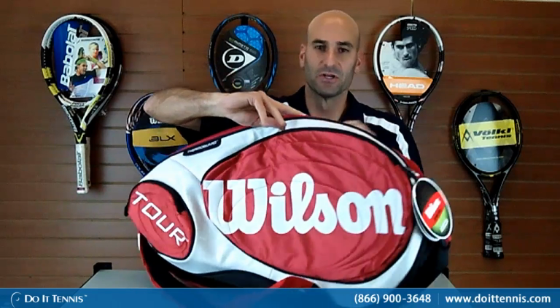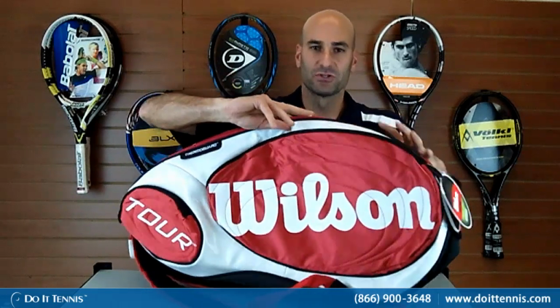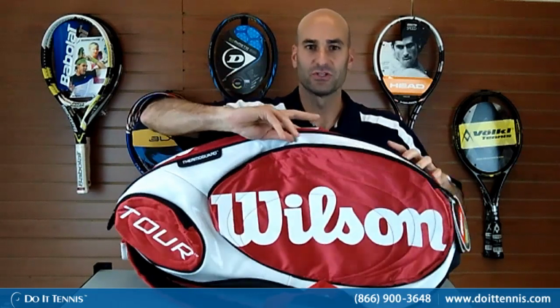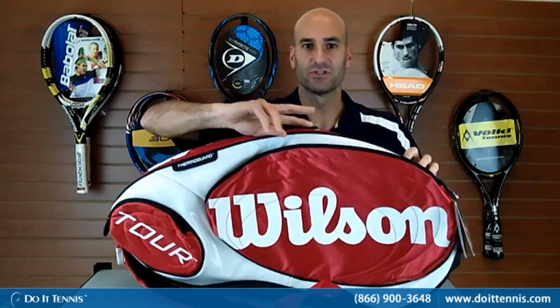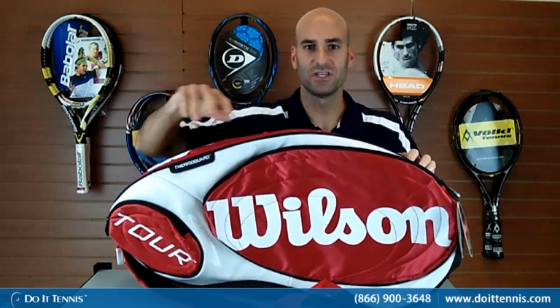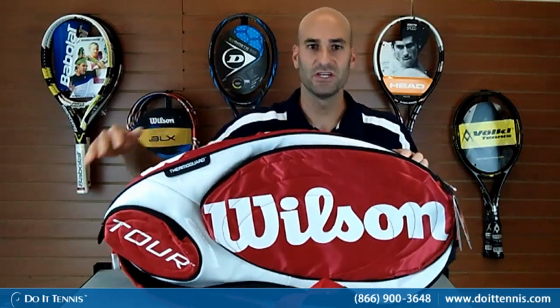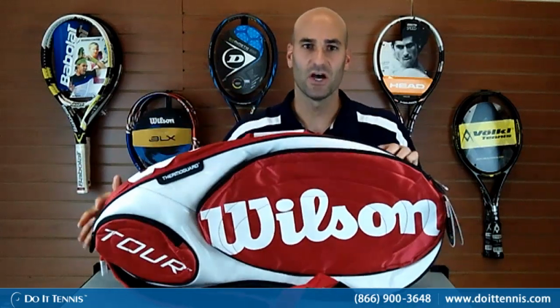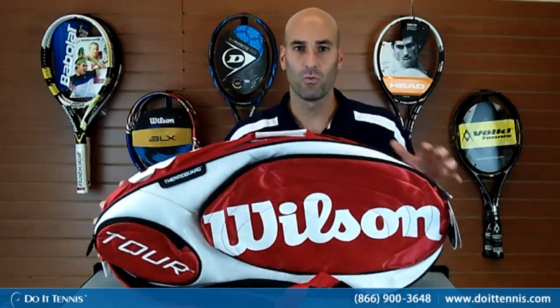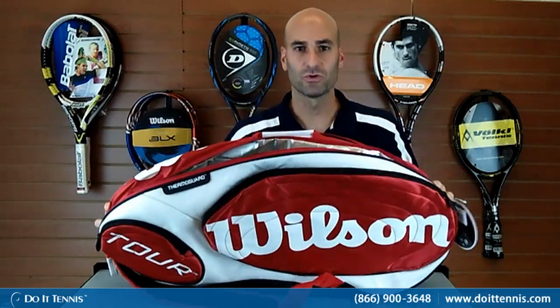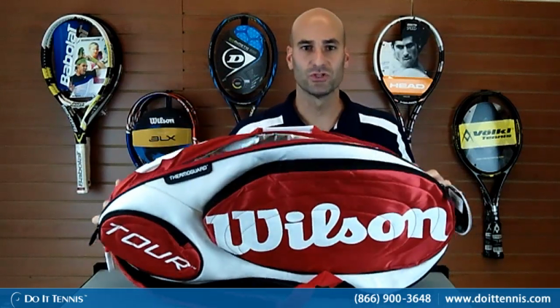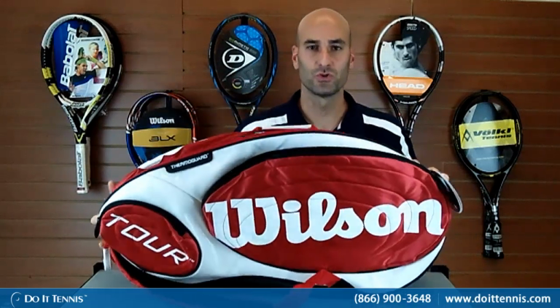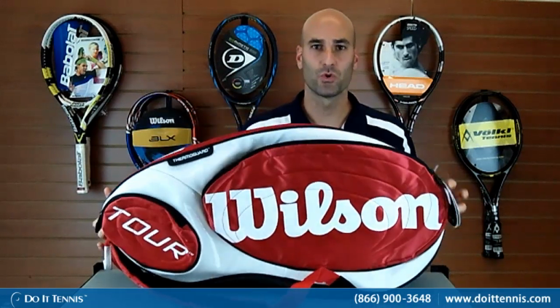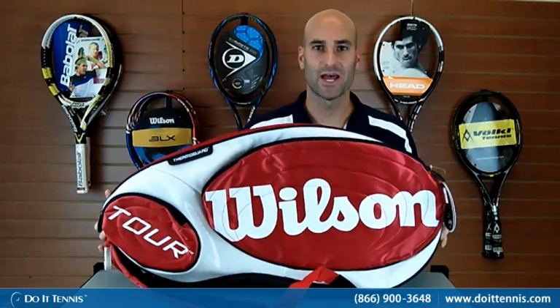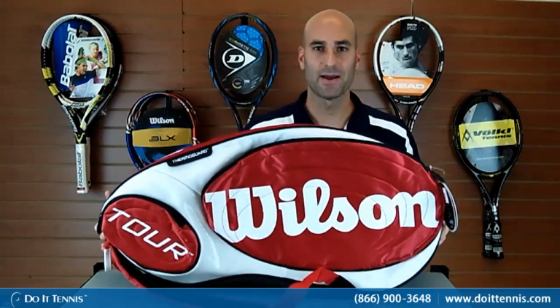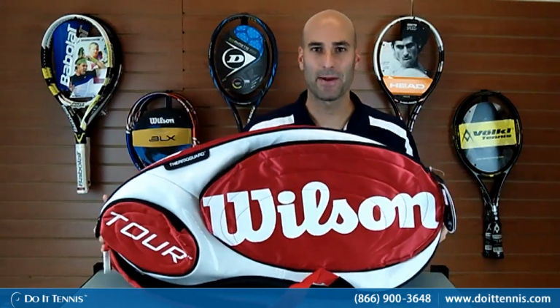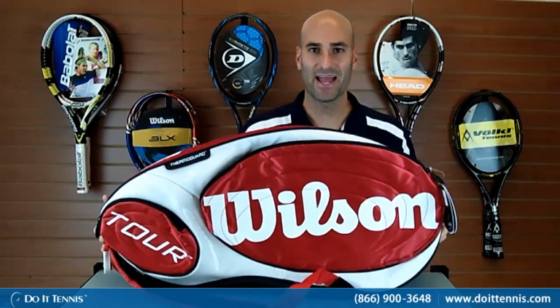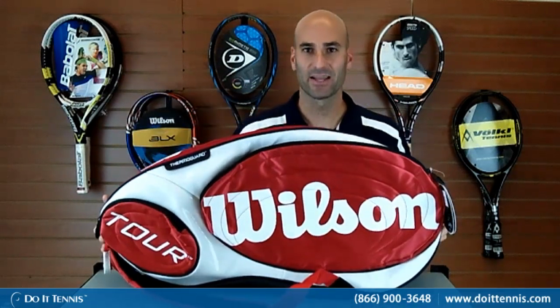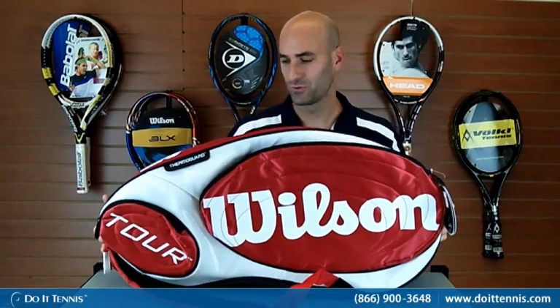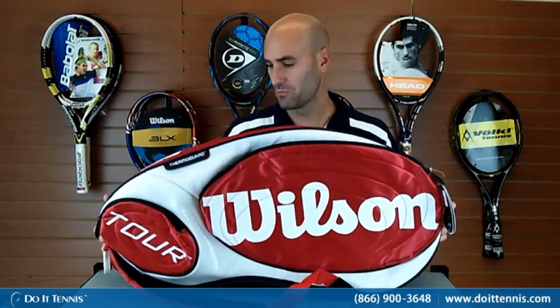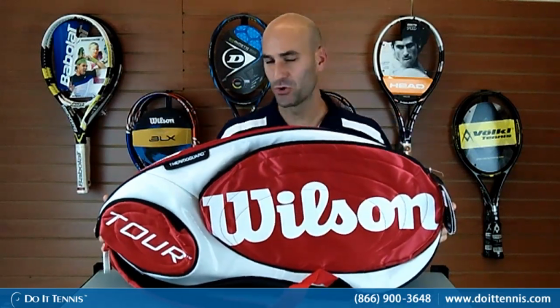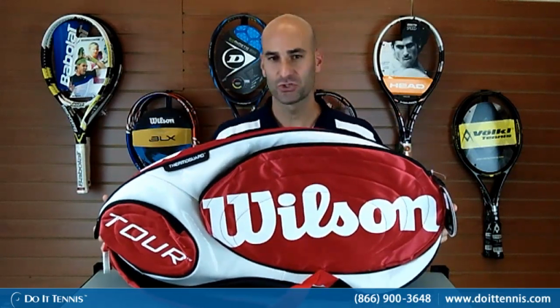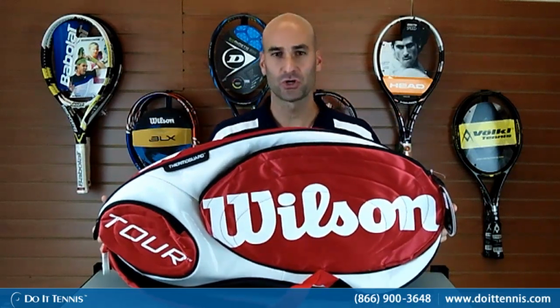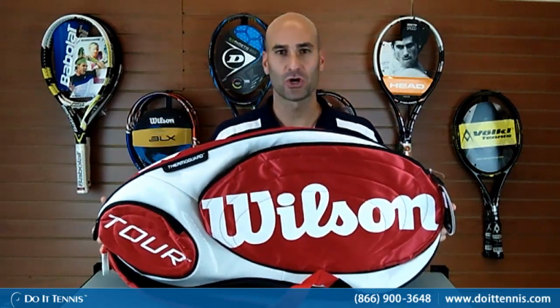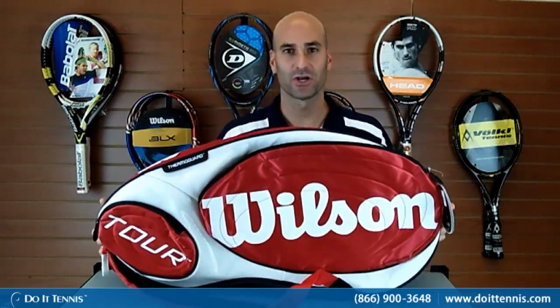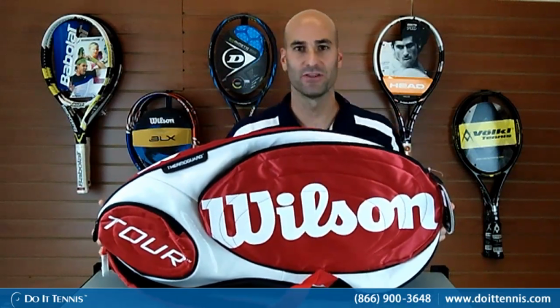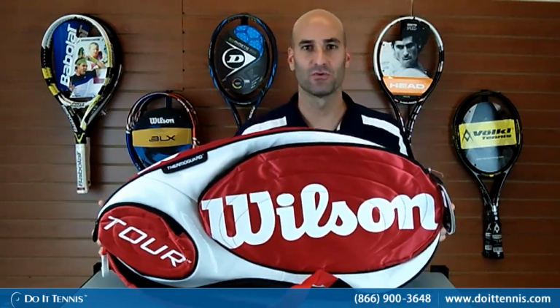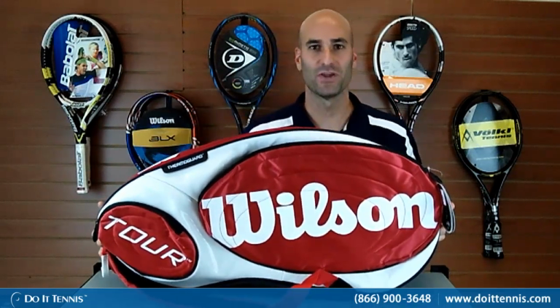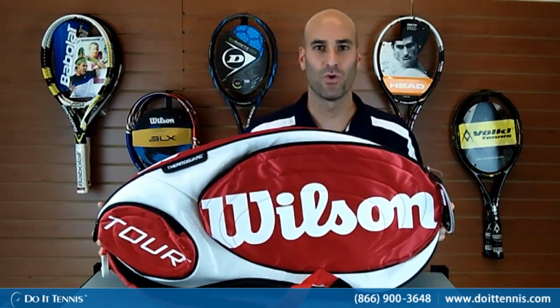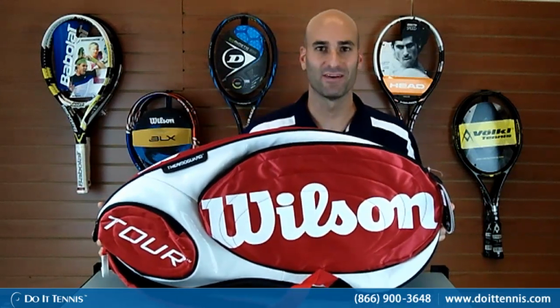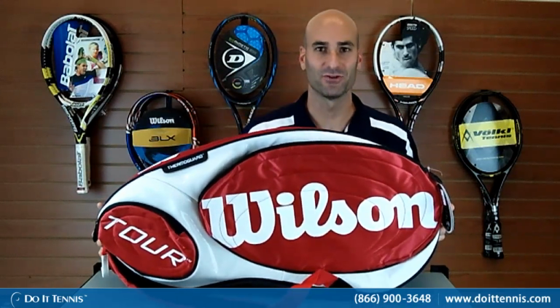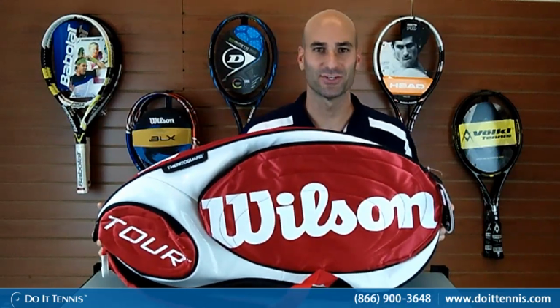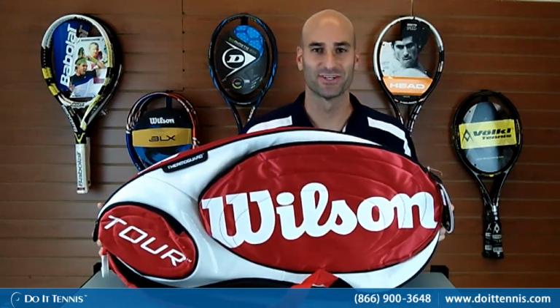So this is the Wilson Tour 9-Pack with the Moisture Guard in the red and white version.